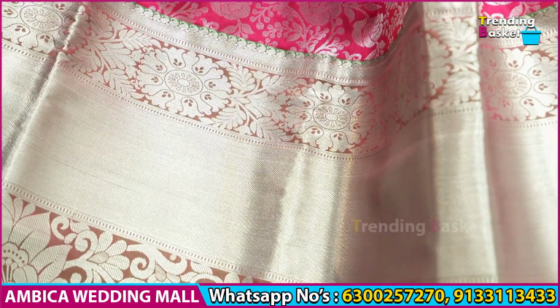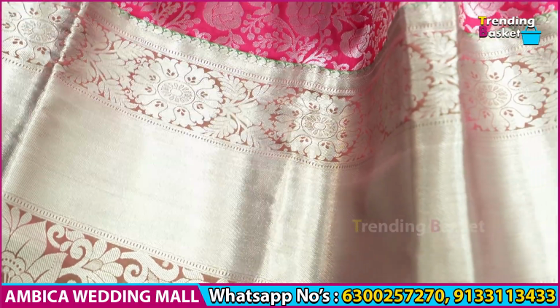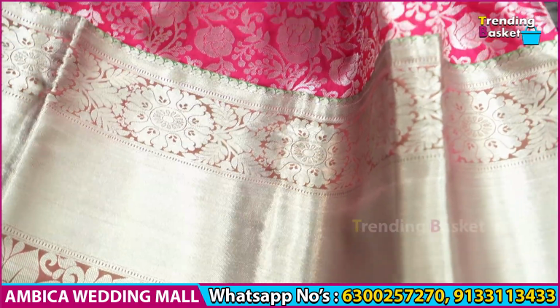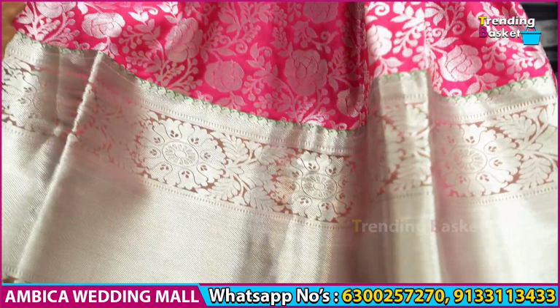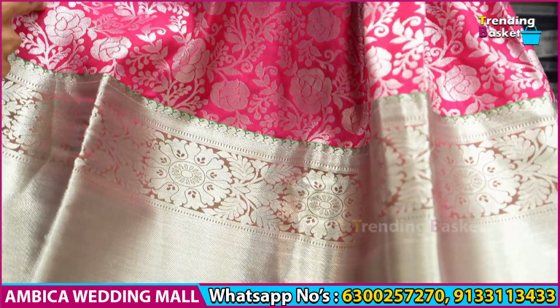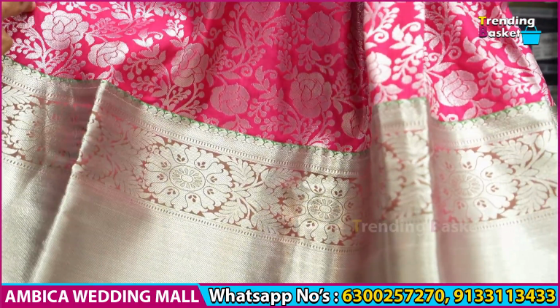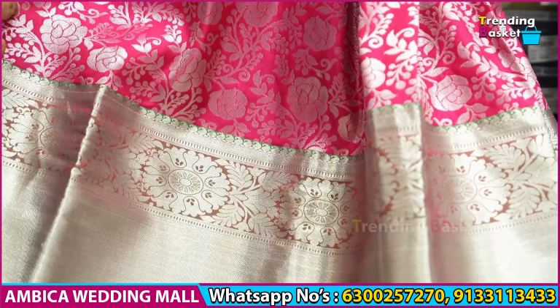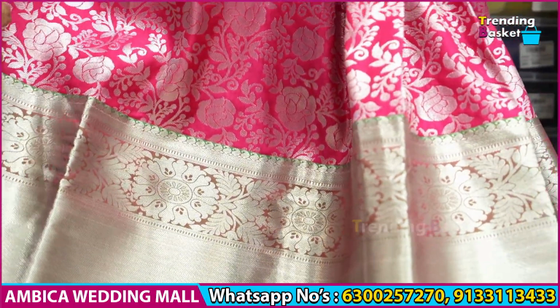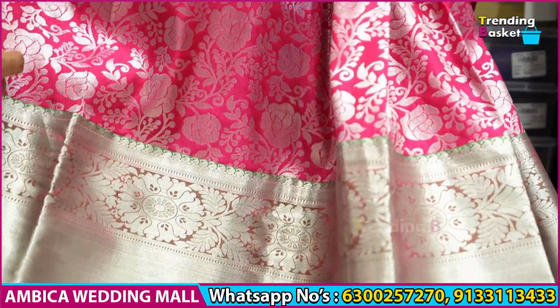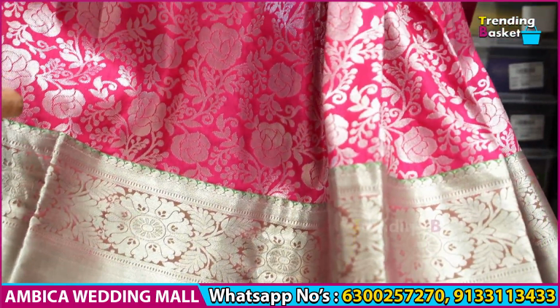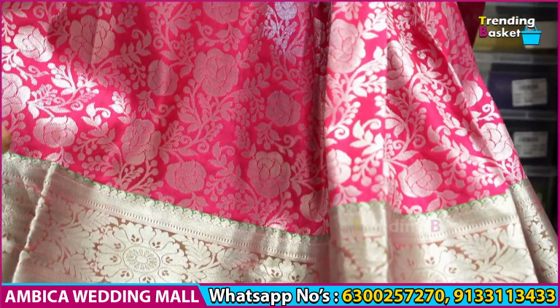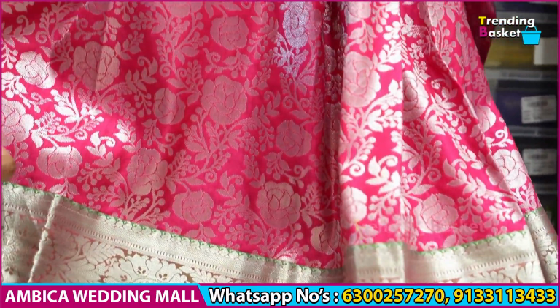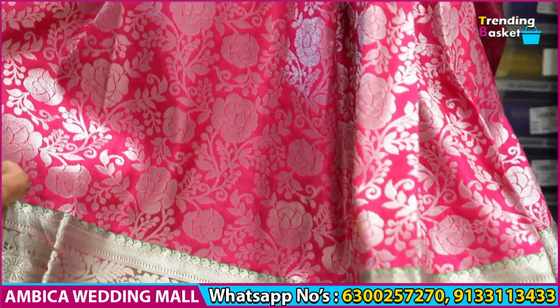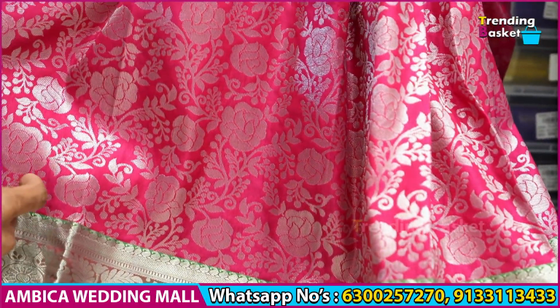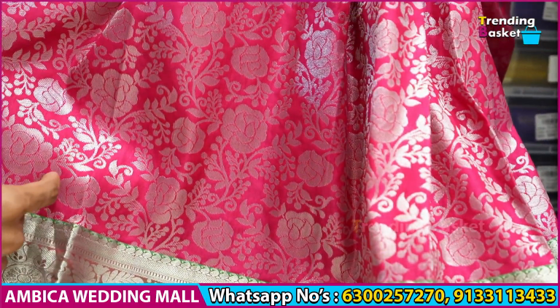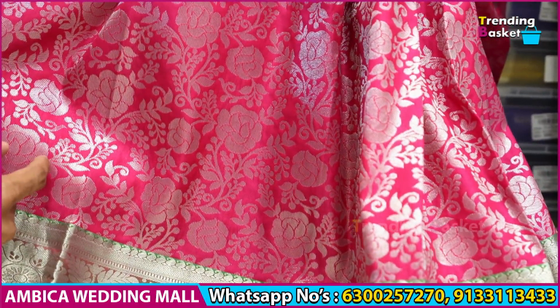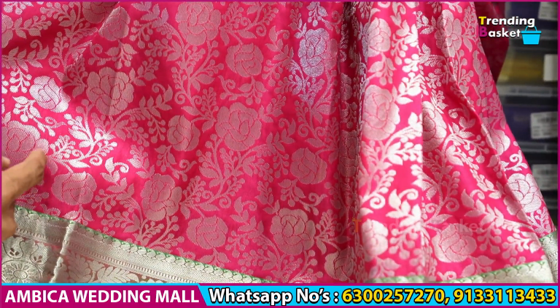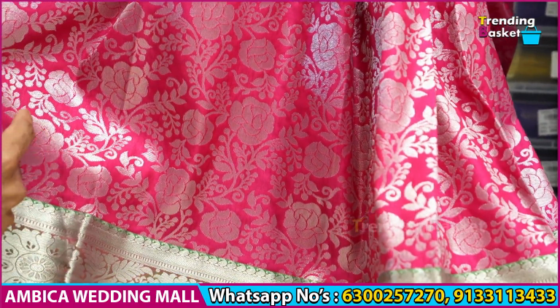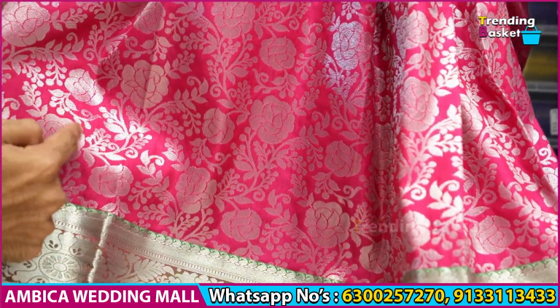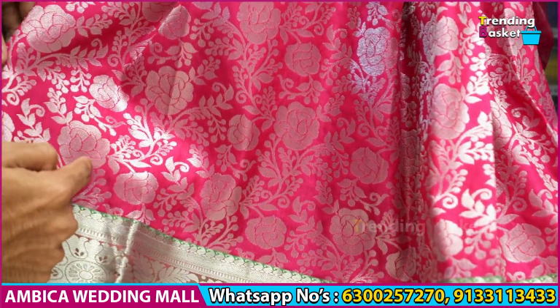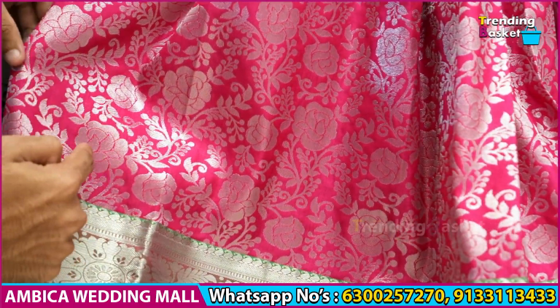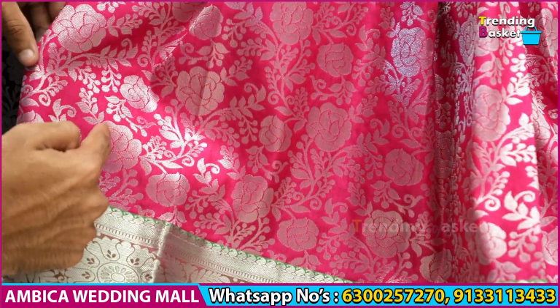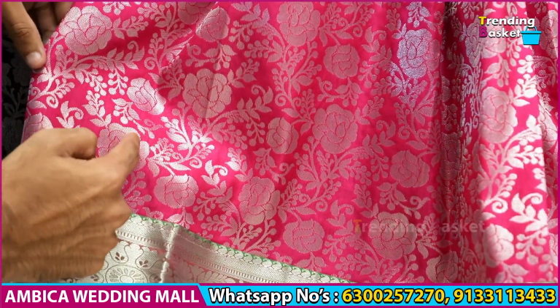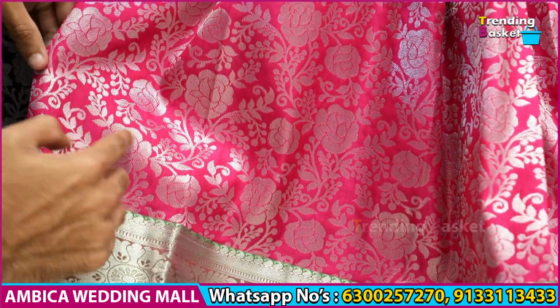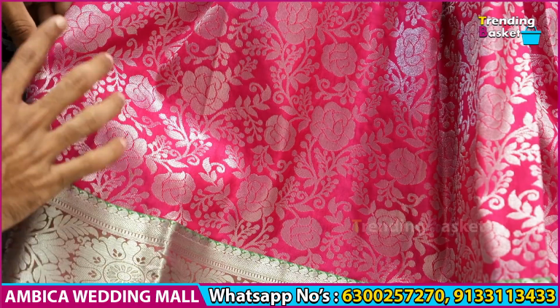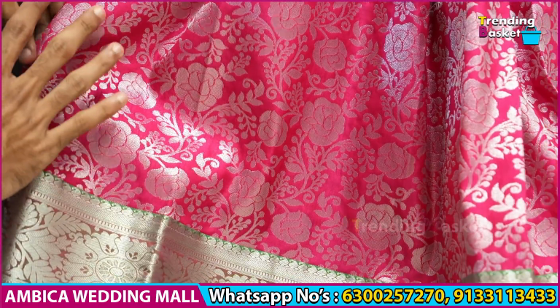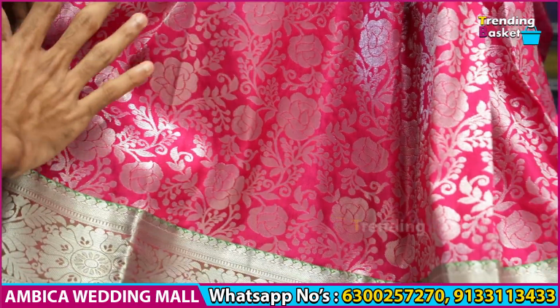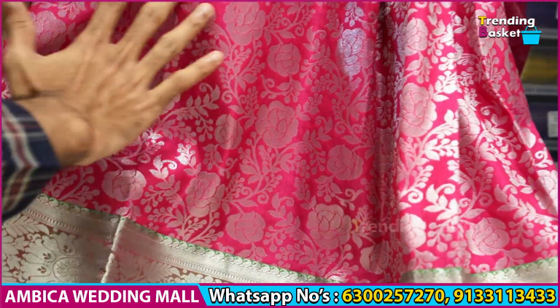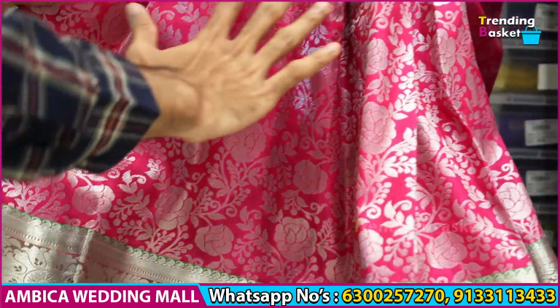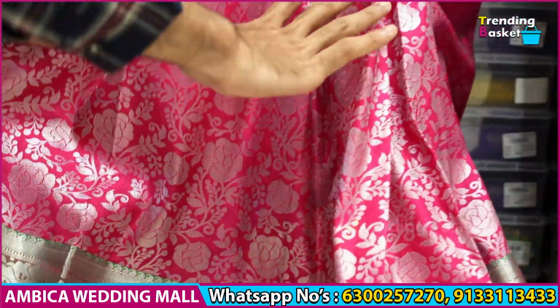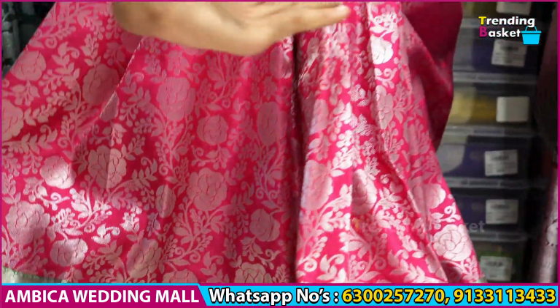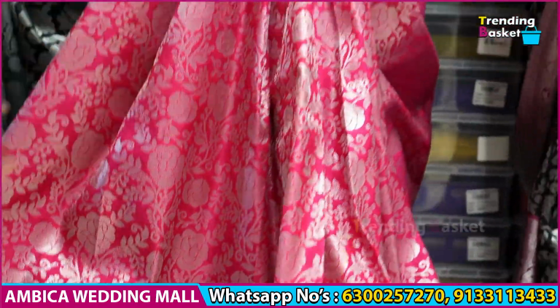Throughout the saree we have a rose pink color combination with silver zari rose booties and floral zari weaving available.